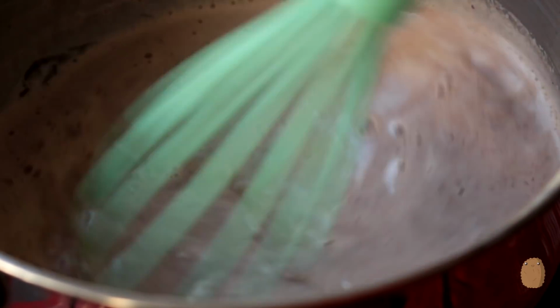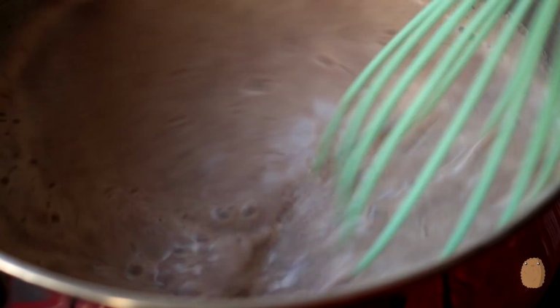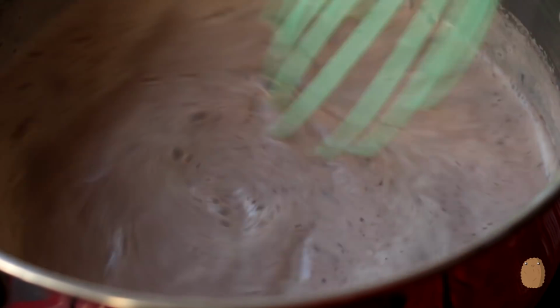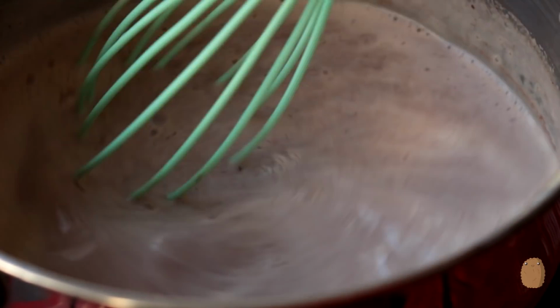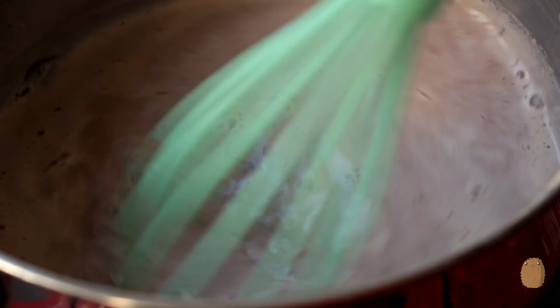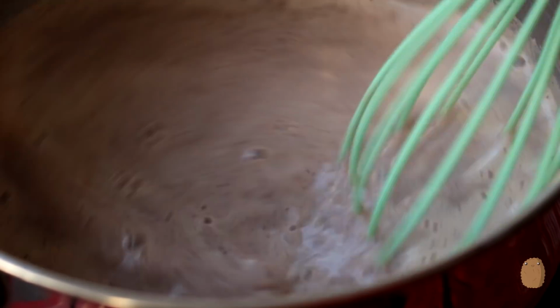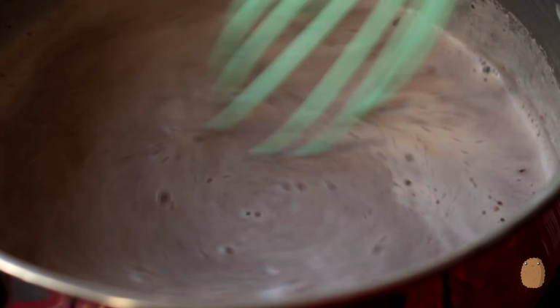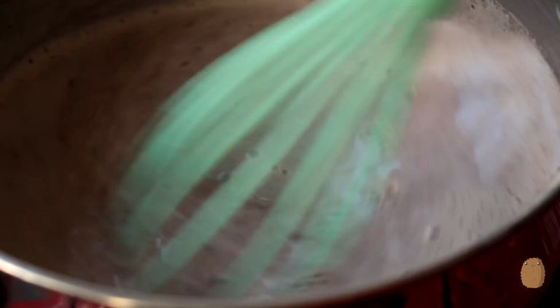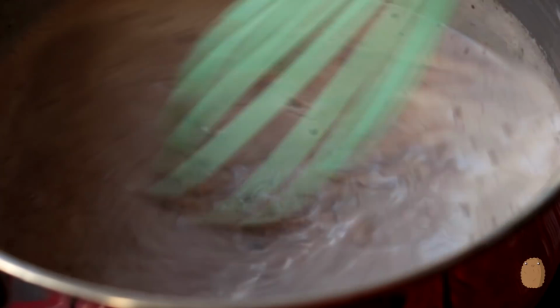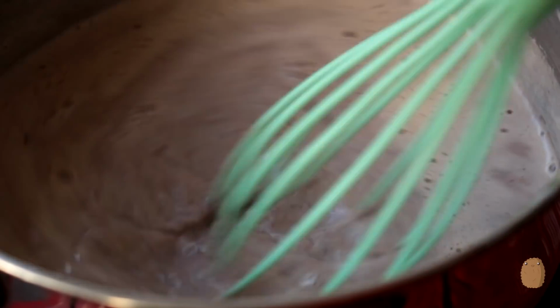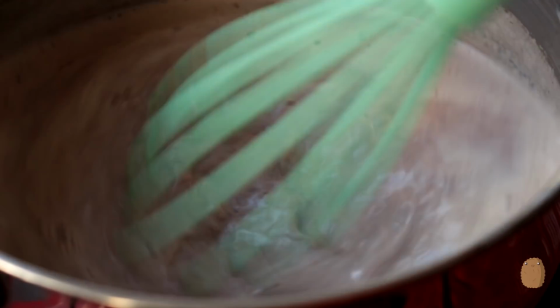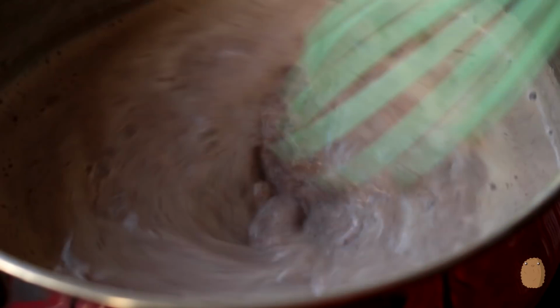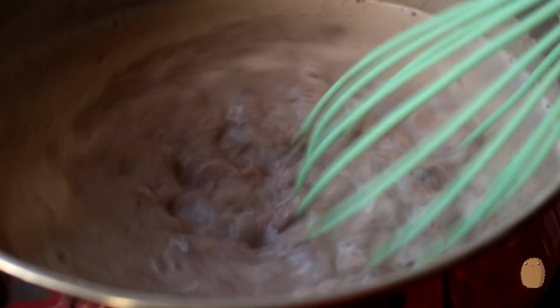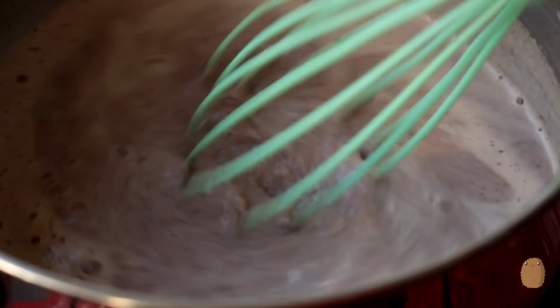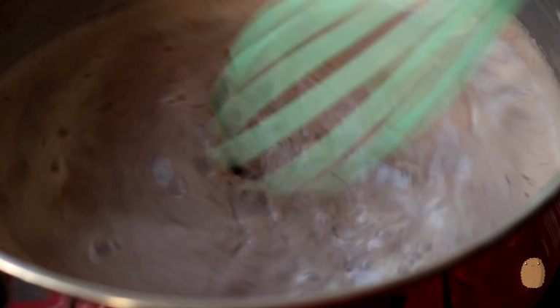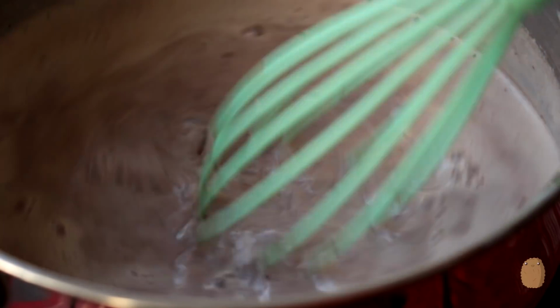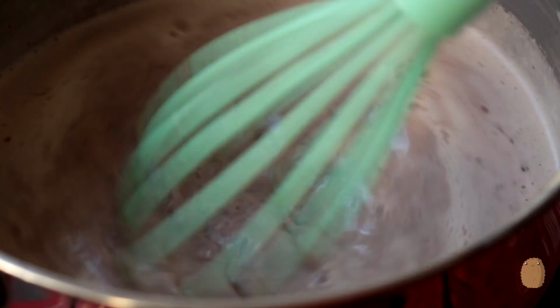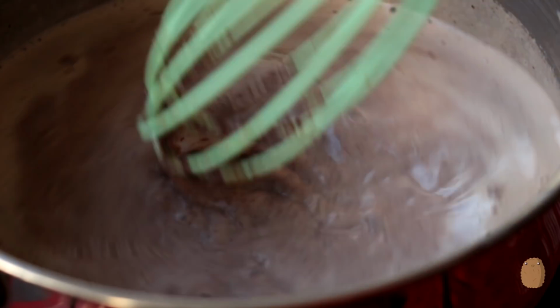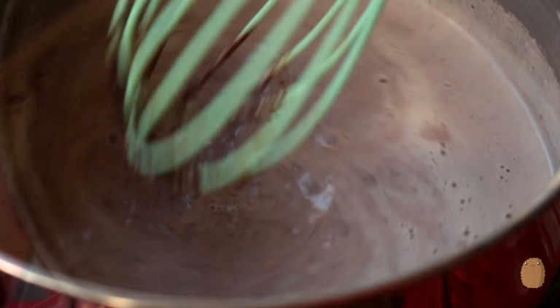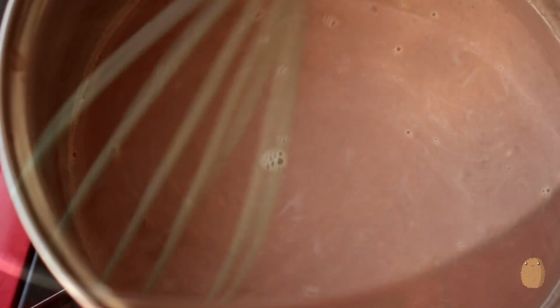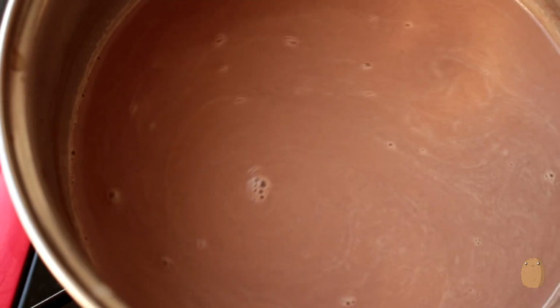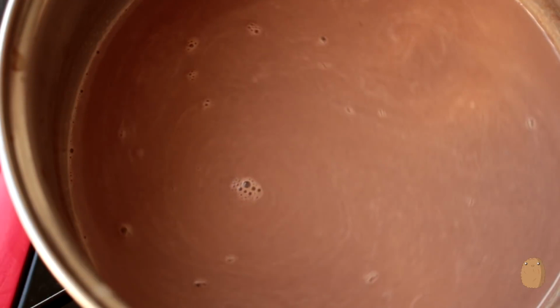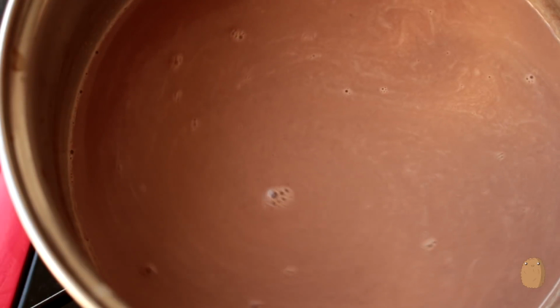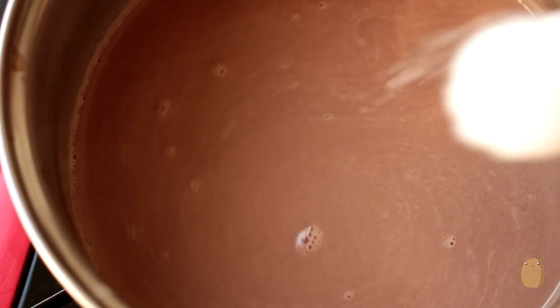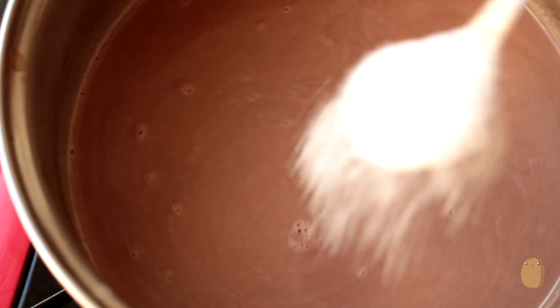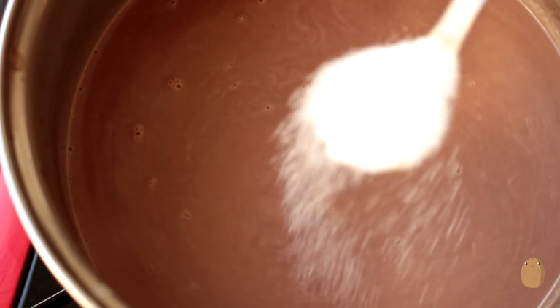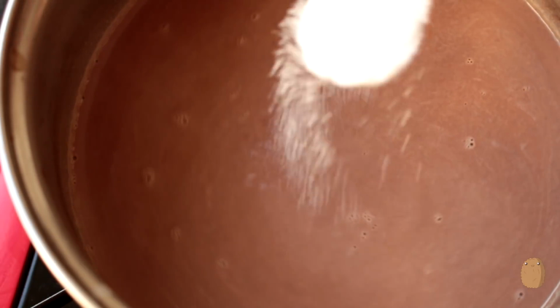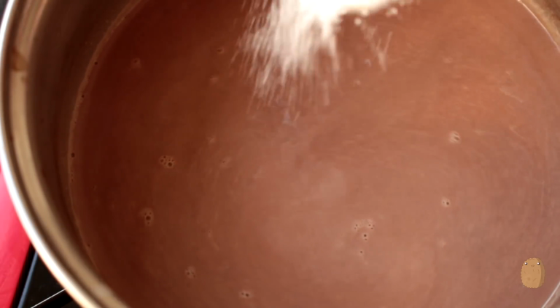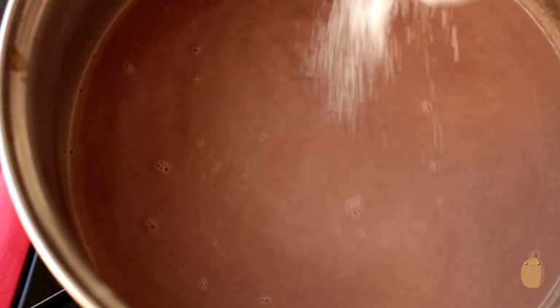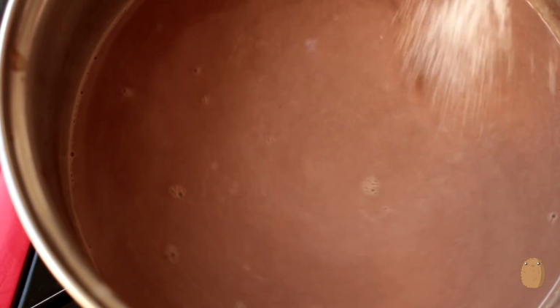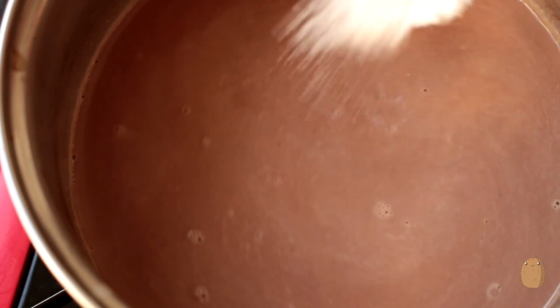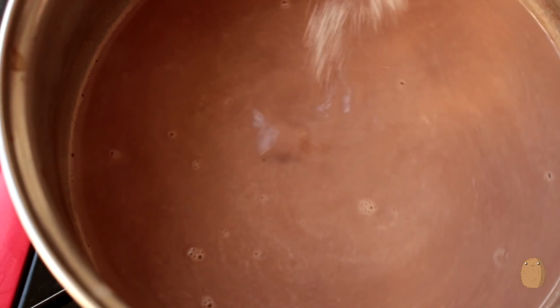Sugar is completely optional. I like my drinks on the sweeter side, so I added 2 tablespoons.